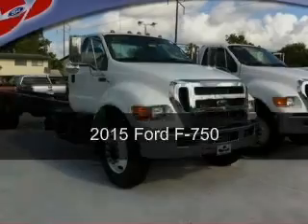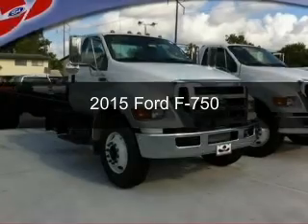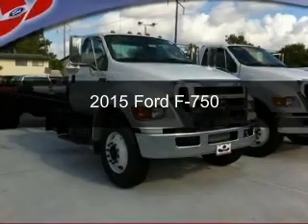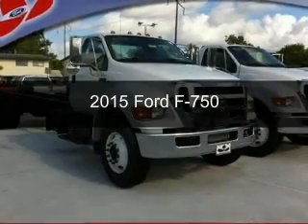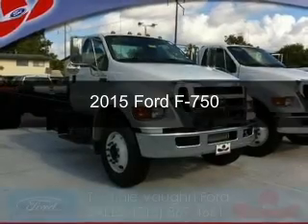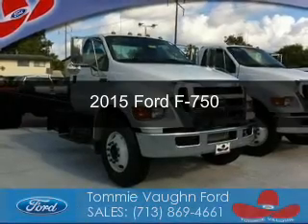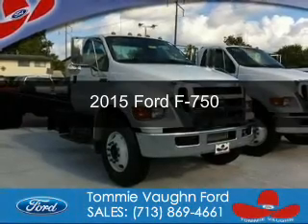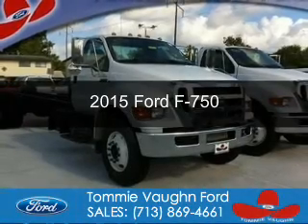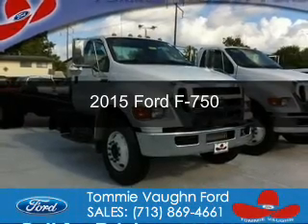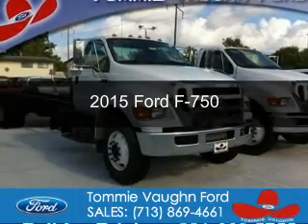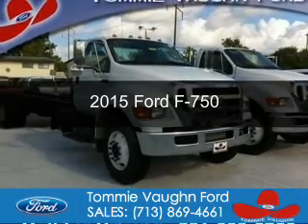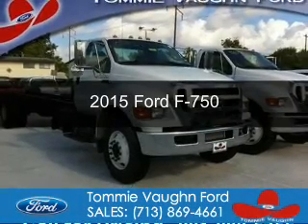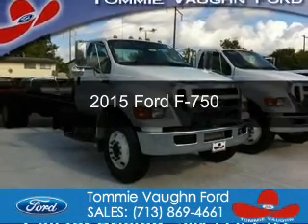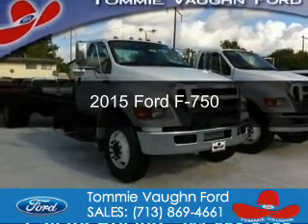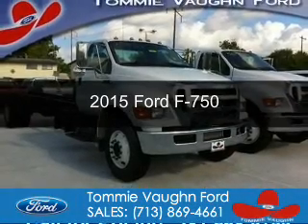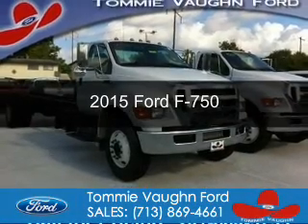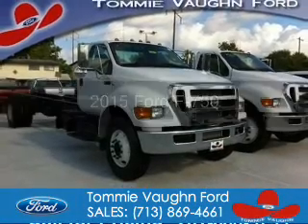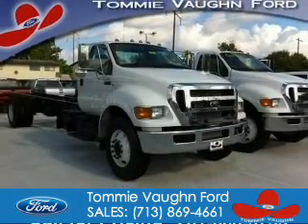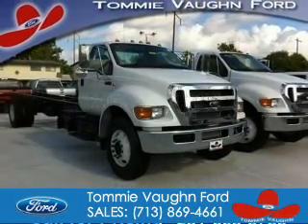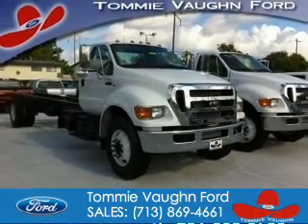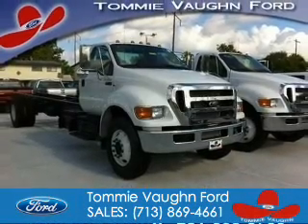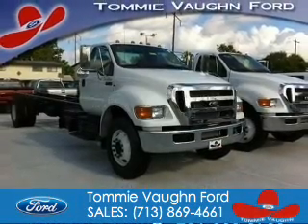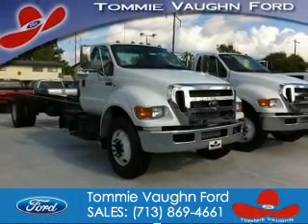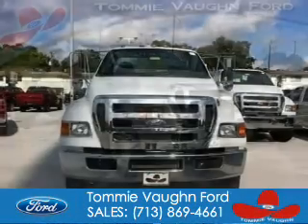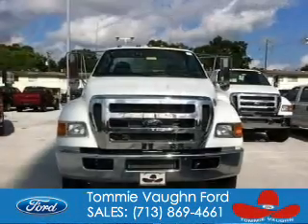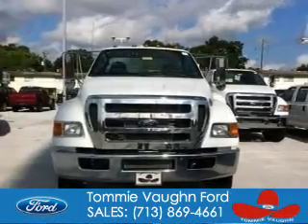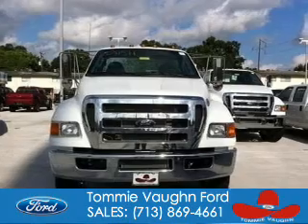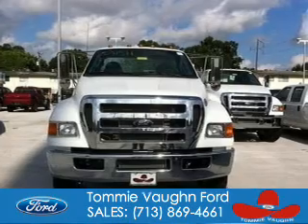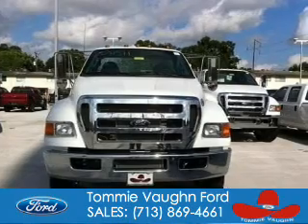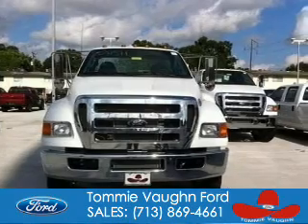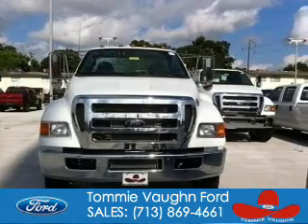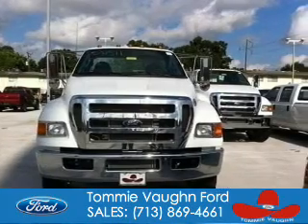This could be the vehicle you're looking for. Powered by rear wheel drive and a 6.7 liter engine.